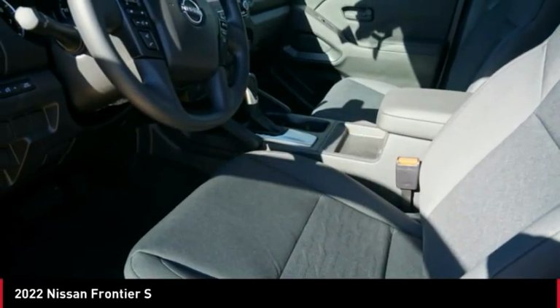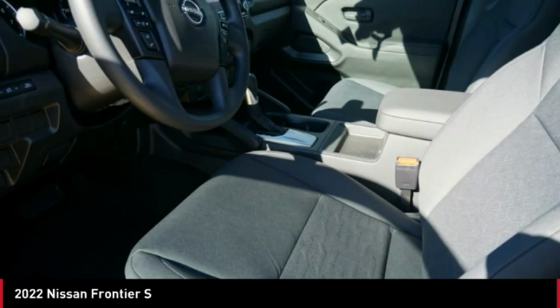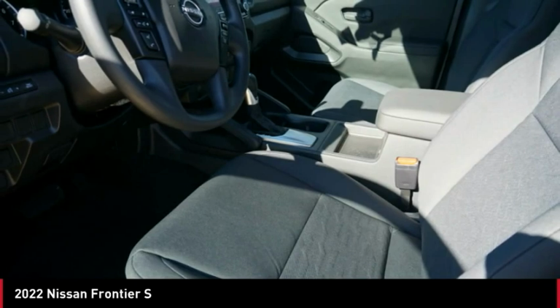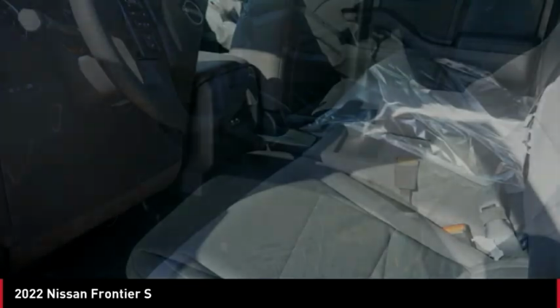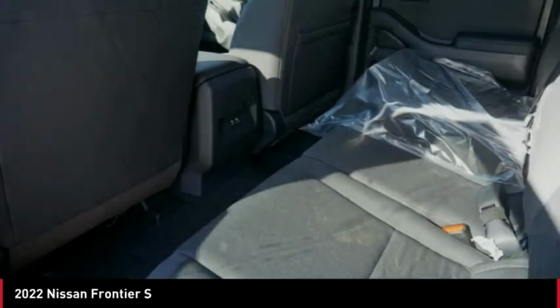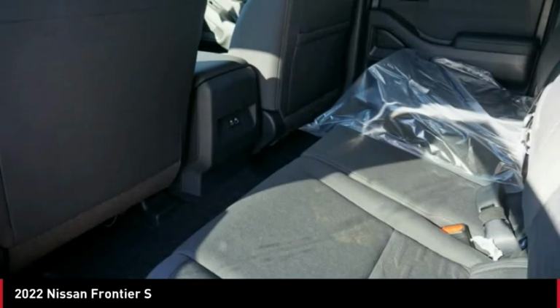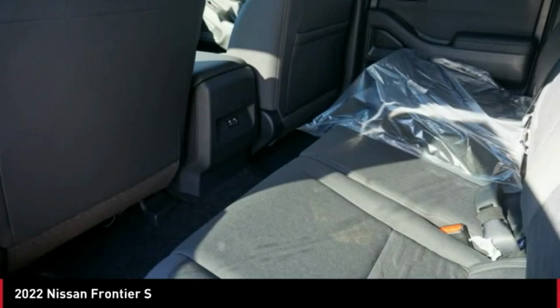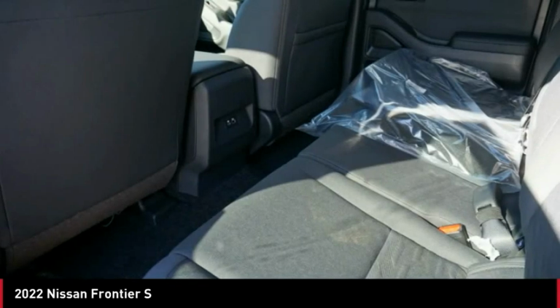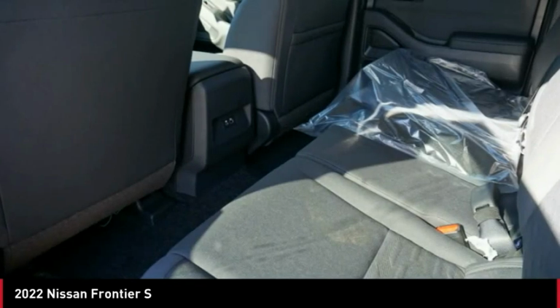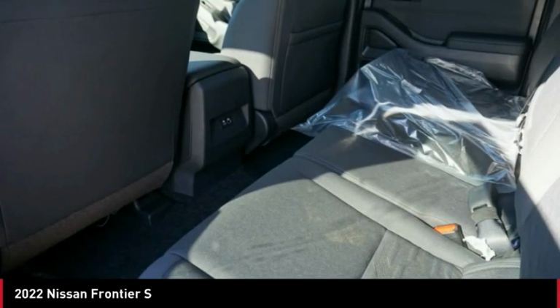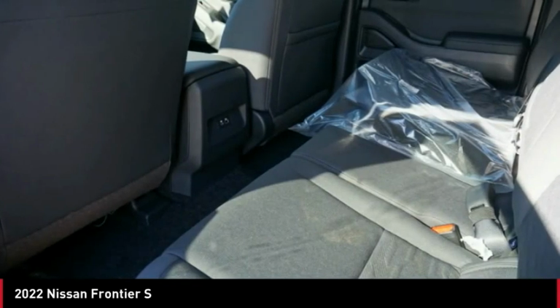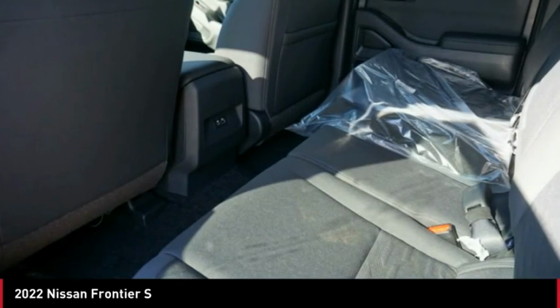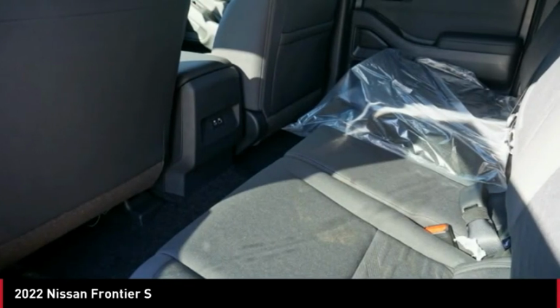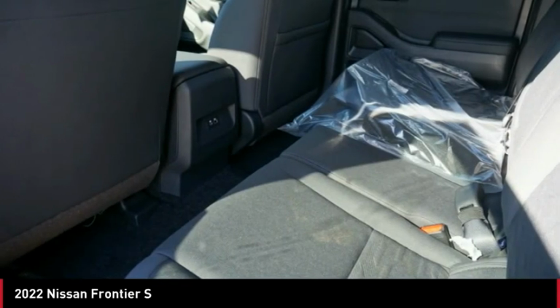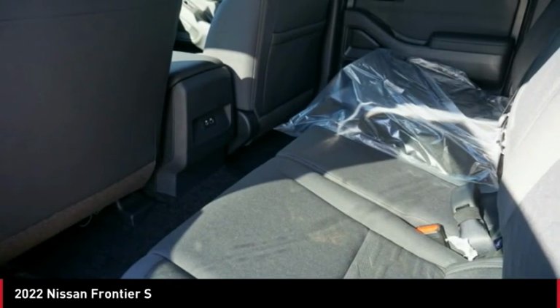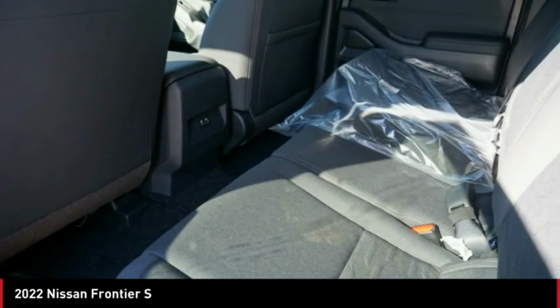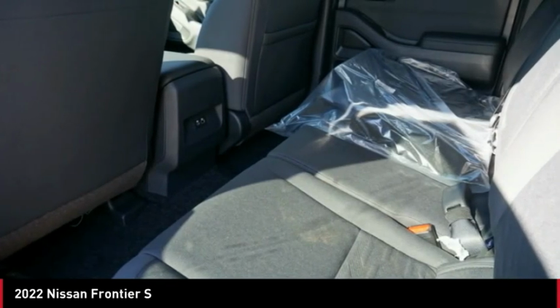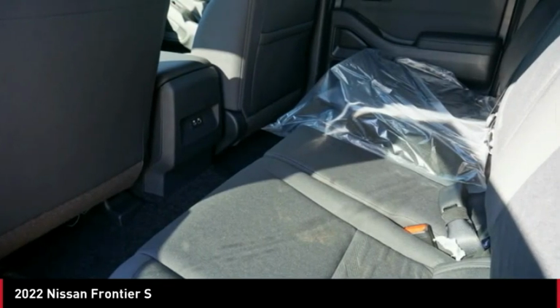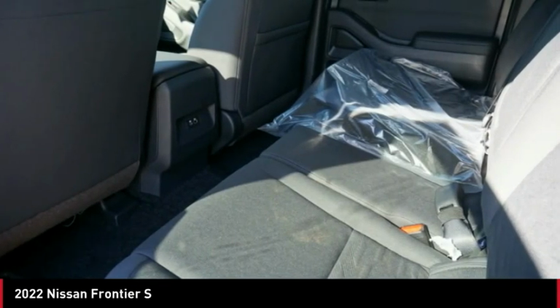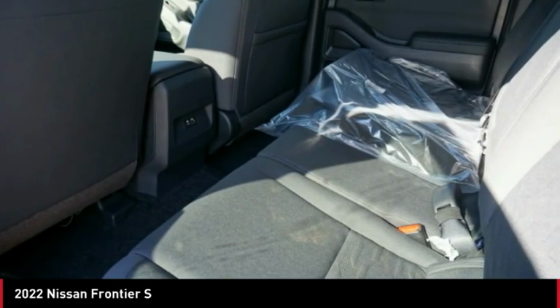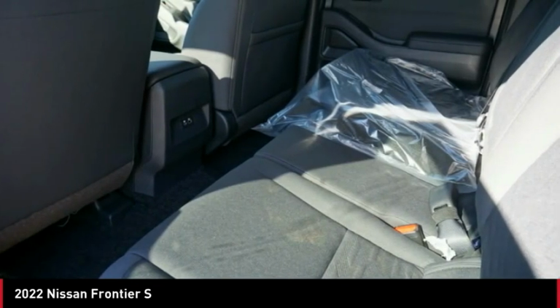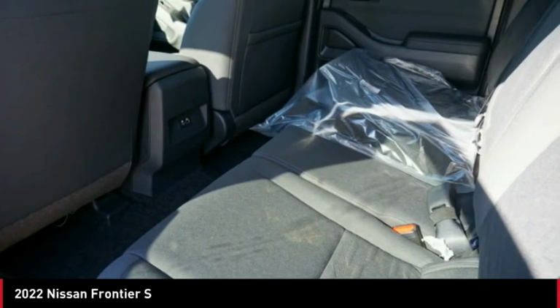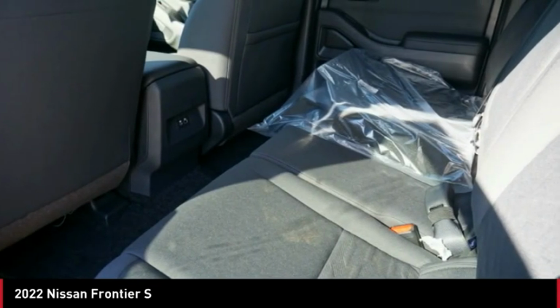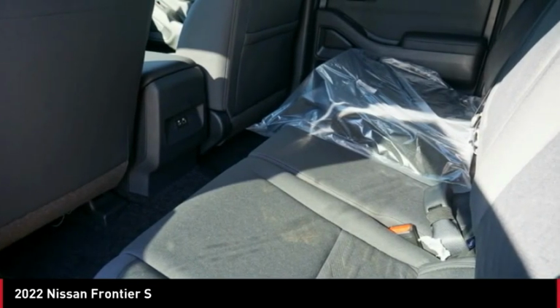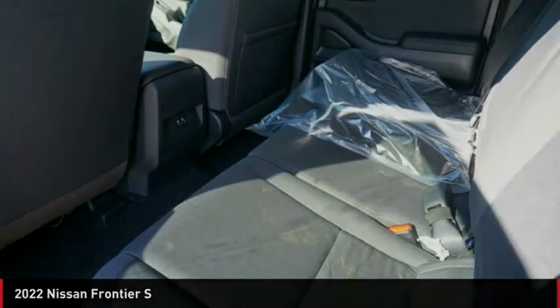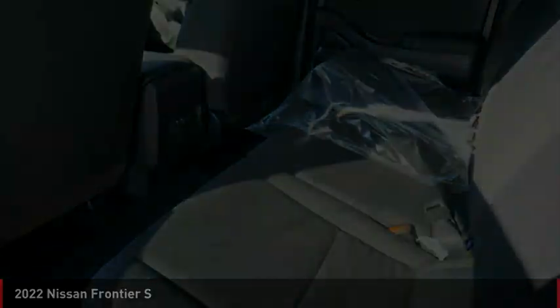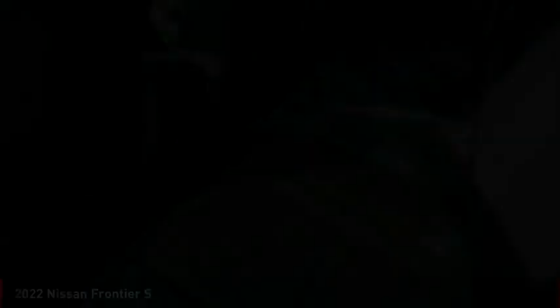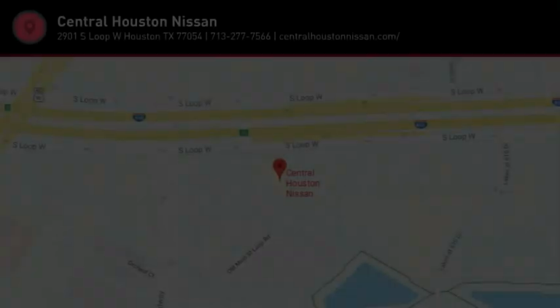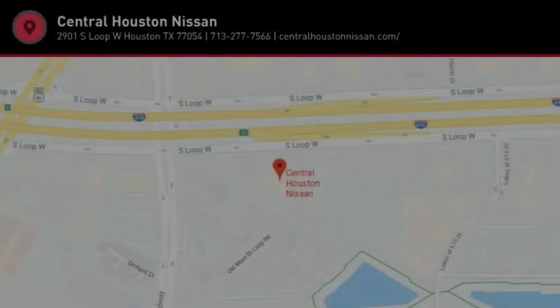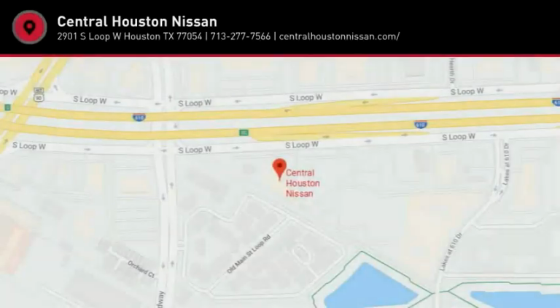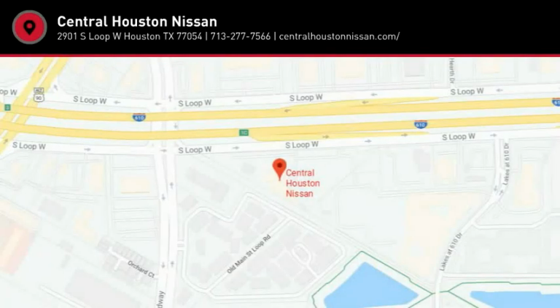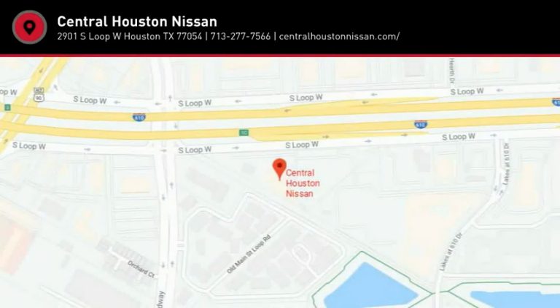Airbags, front knee airbag, audio radio, touchscreen display. Come see the car for yourself.